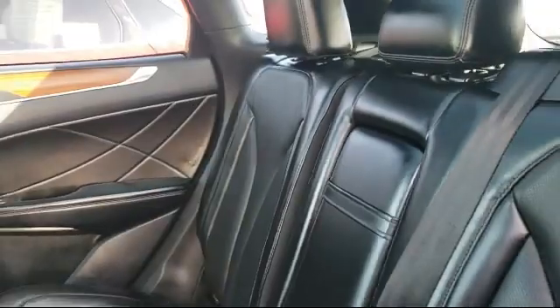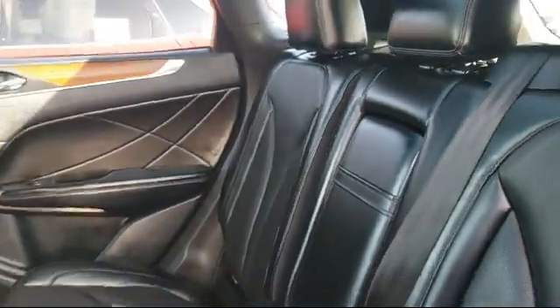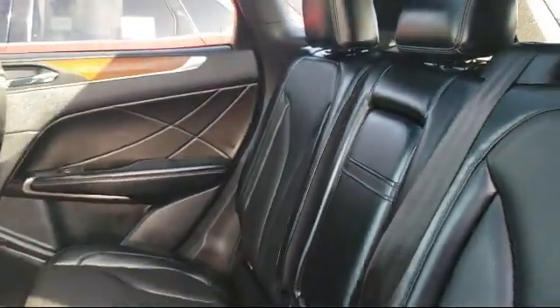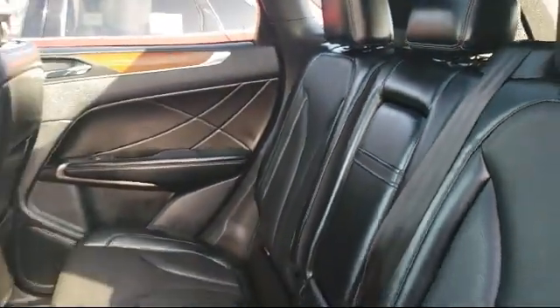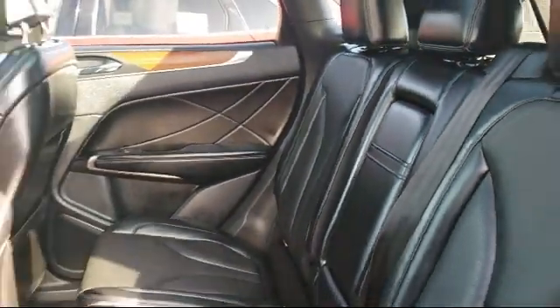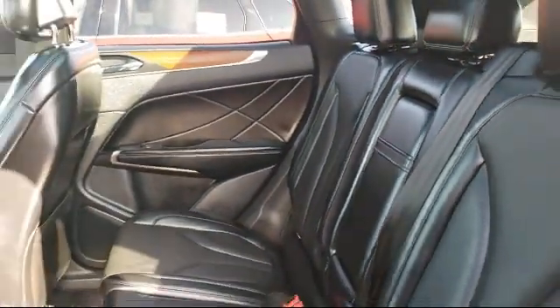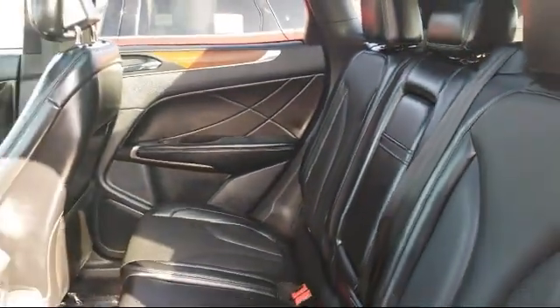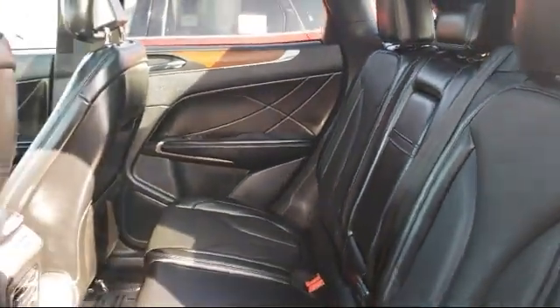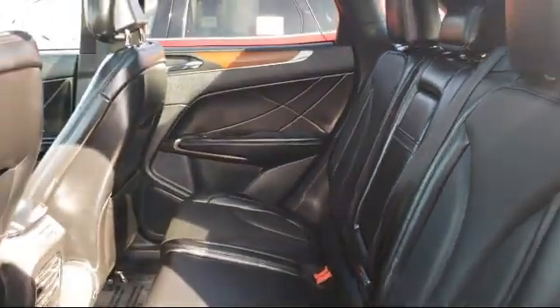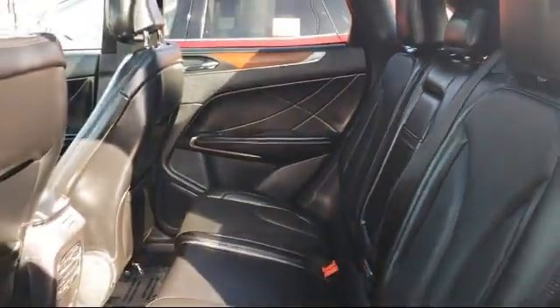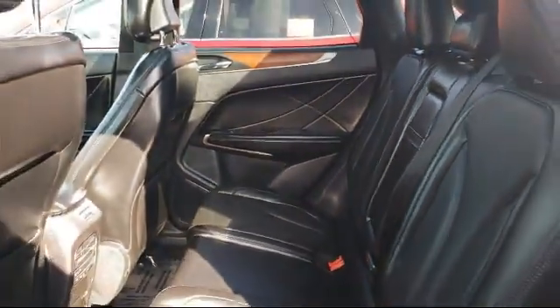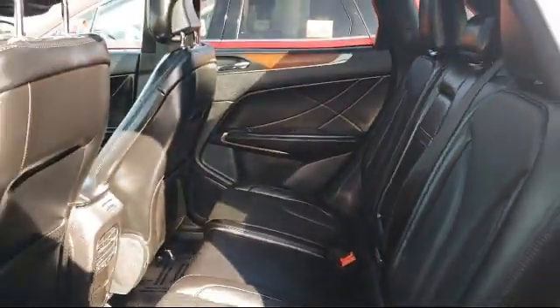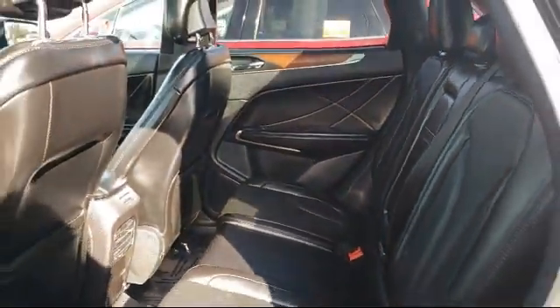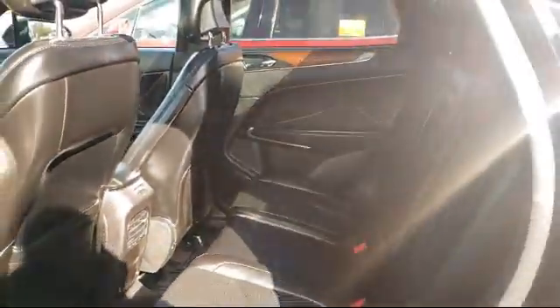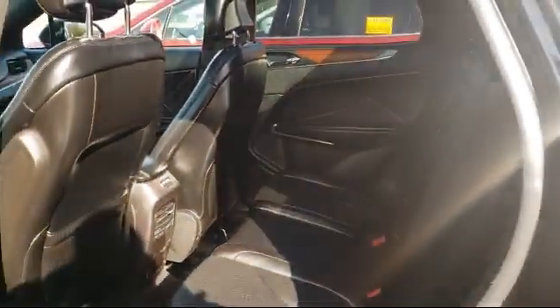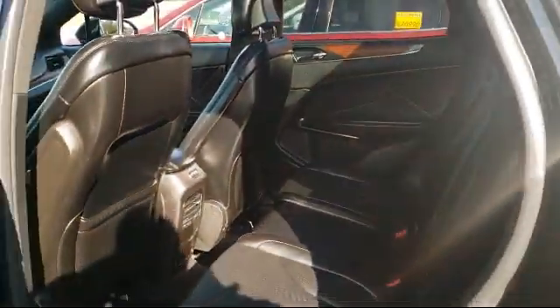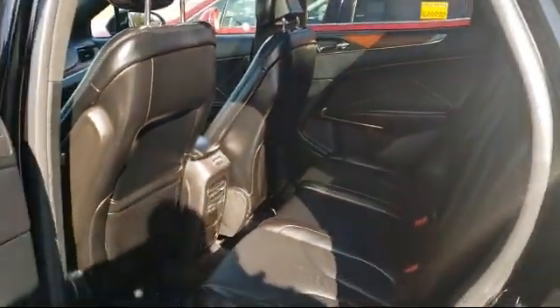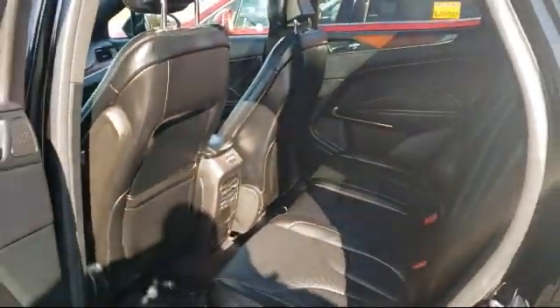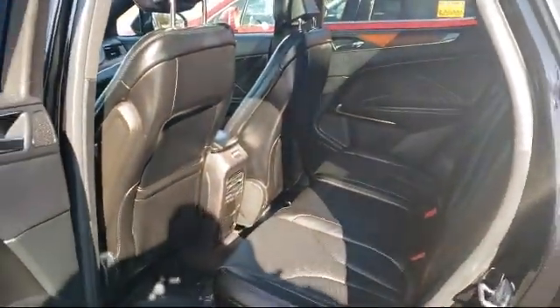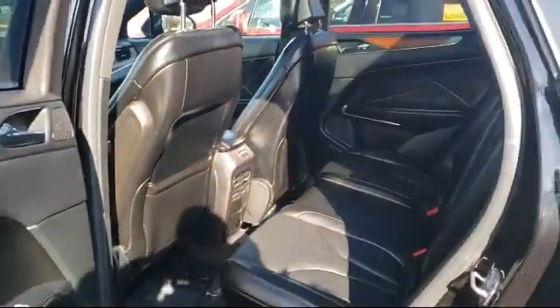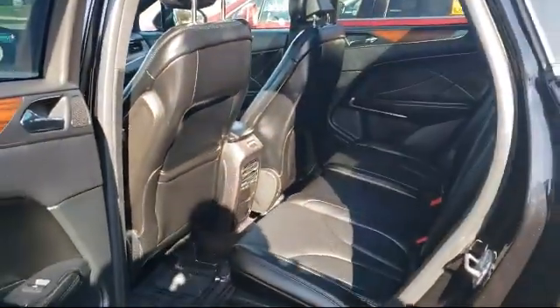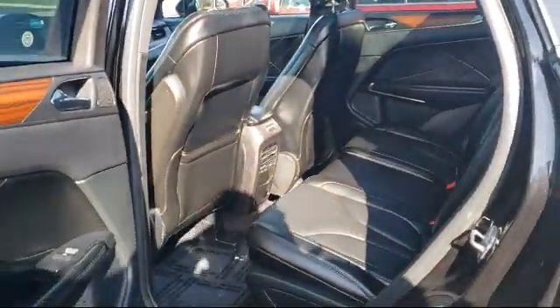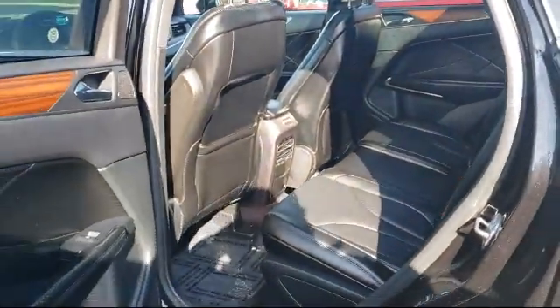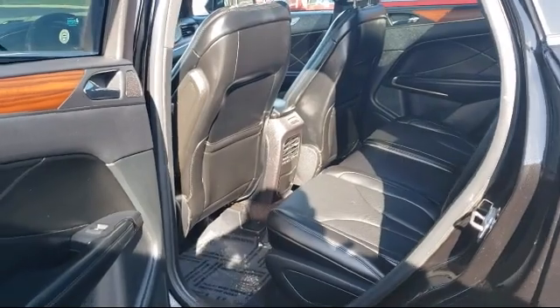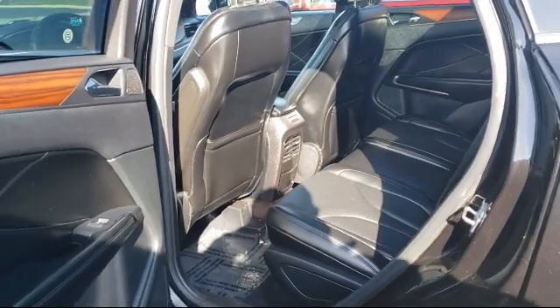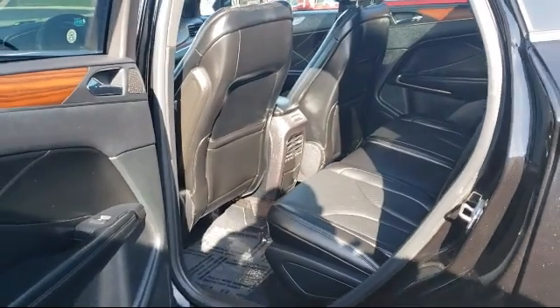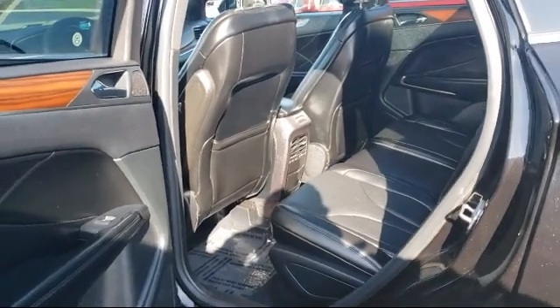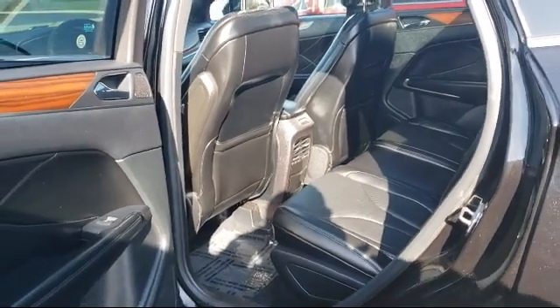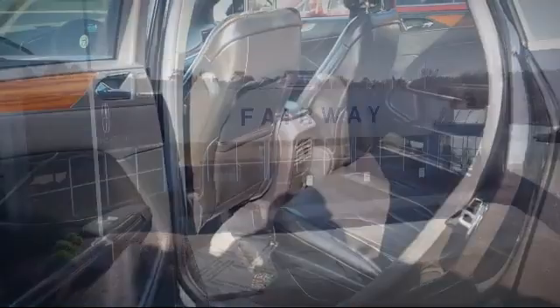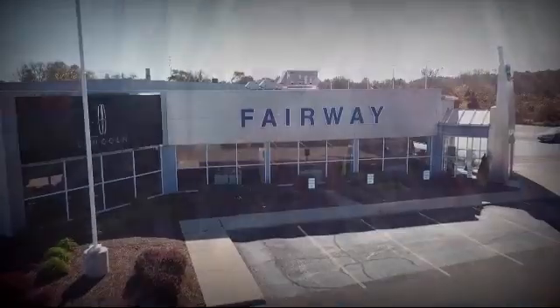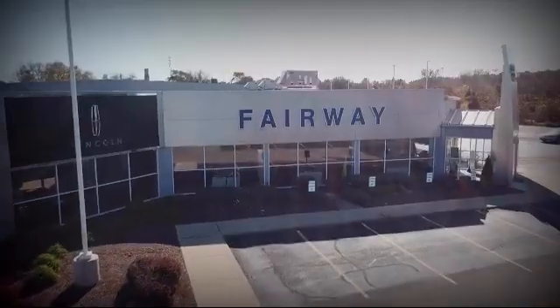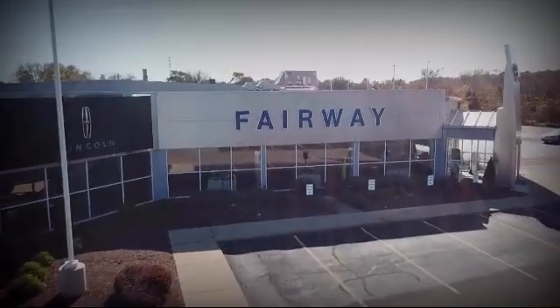So come visit us here at Fairway Lincoln — you'll be glad you did. We're located at 555 West Meadows Drive in Freeport.